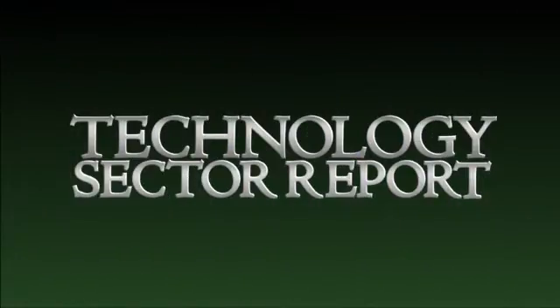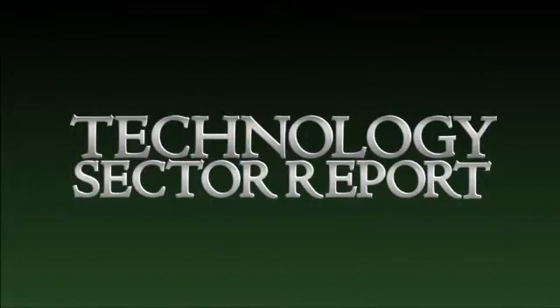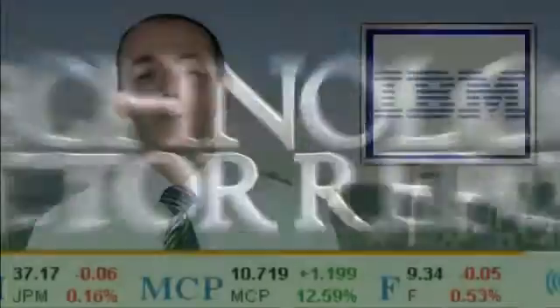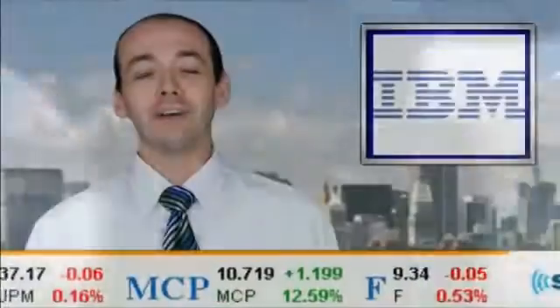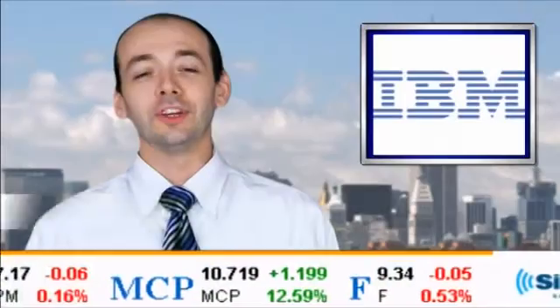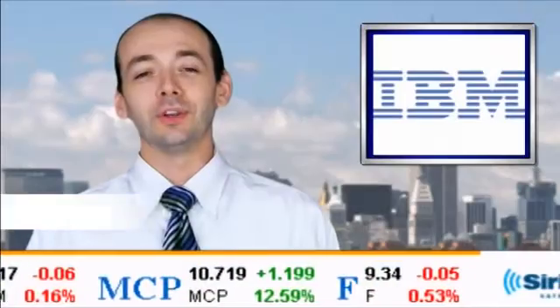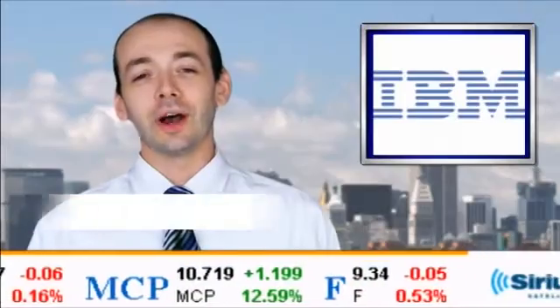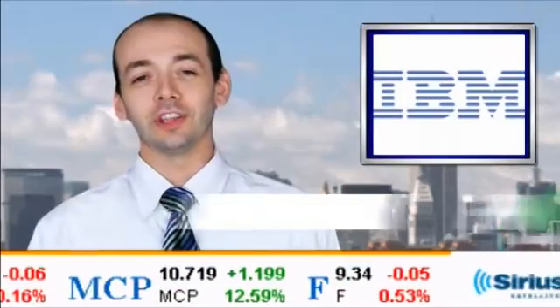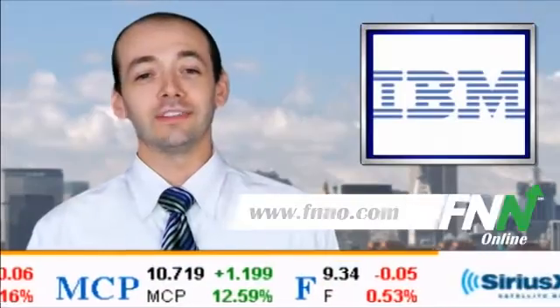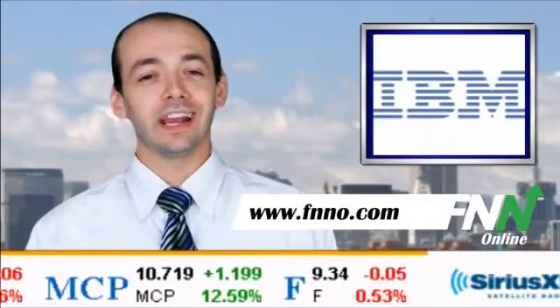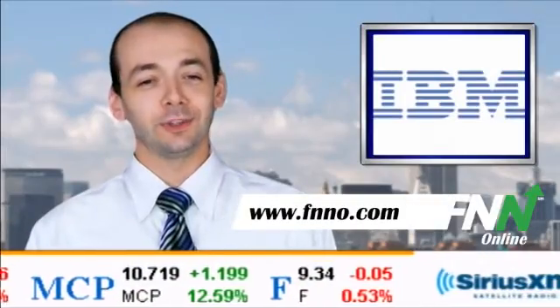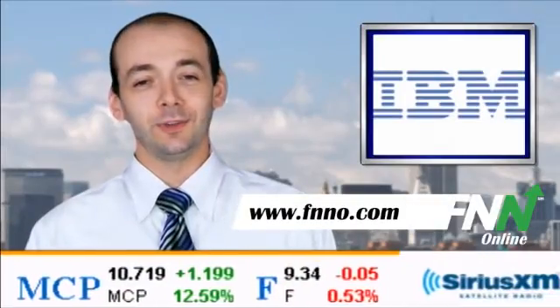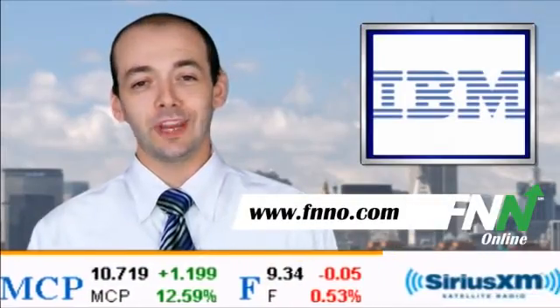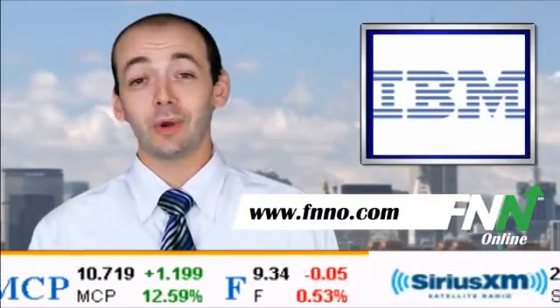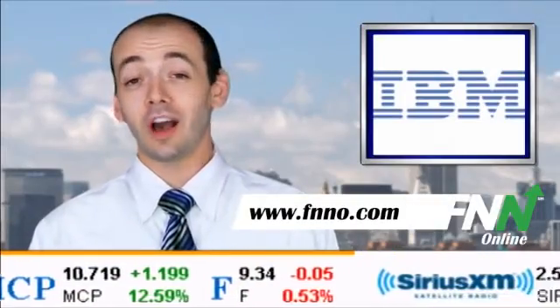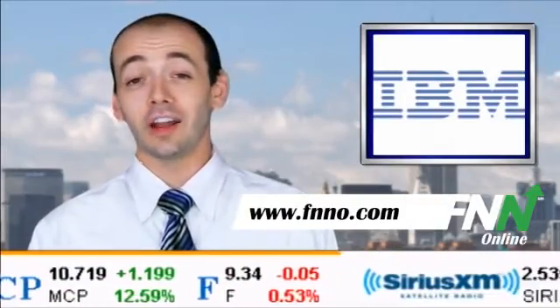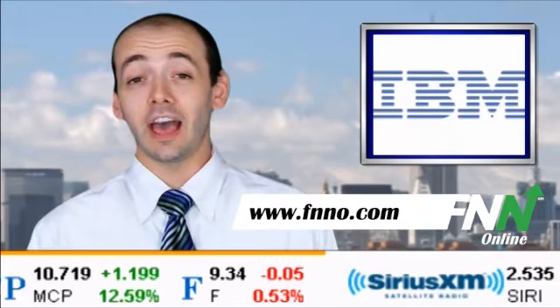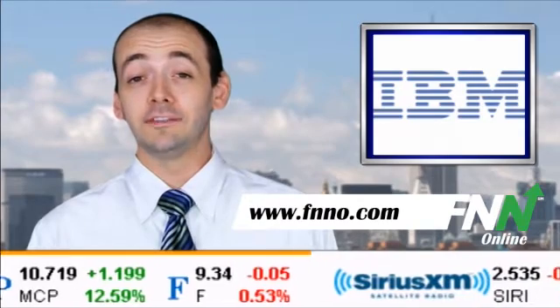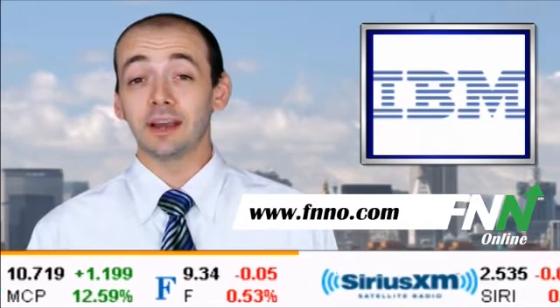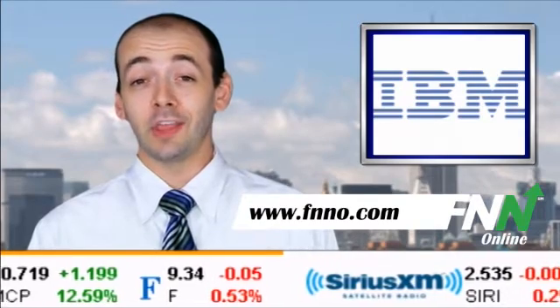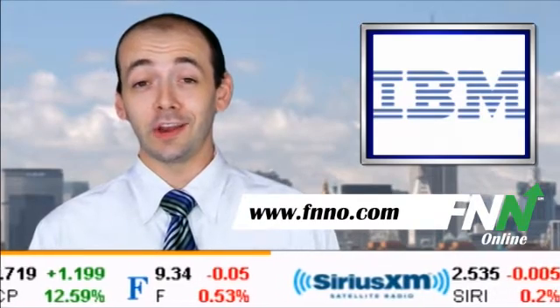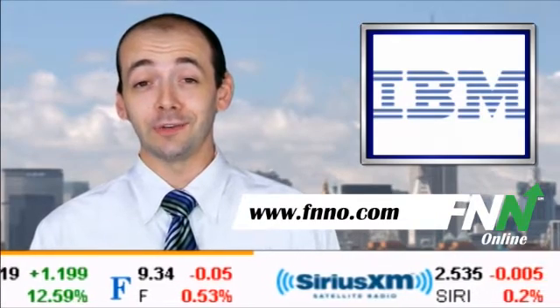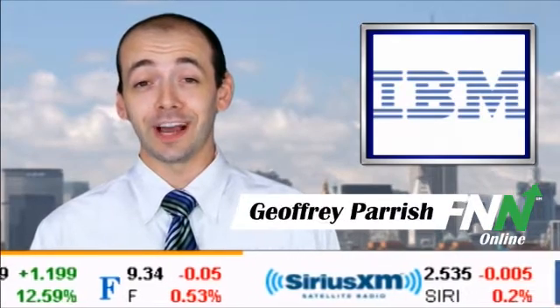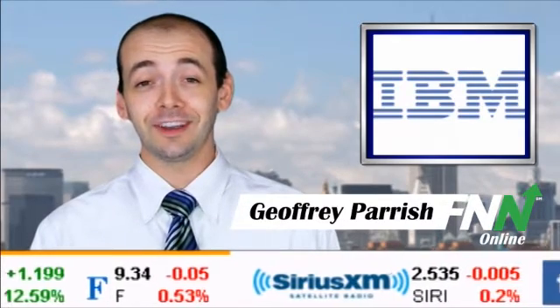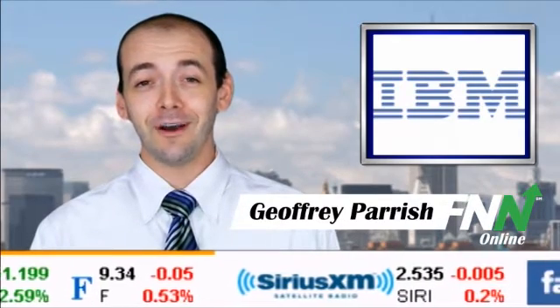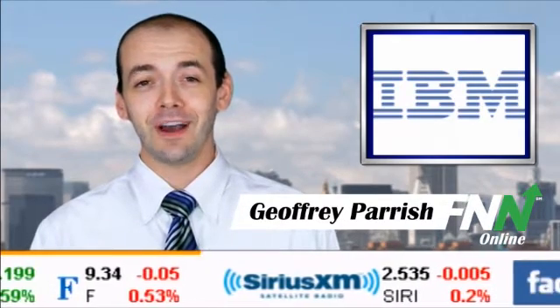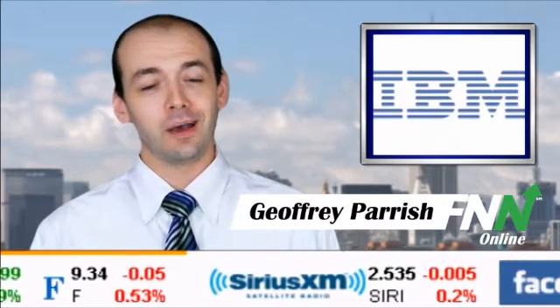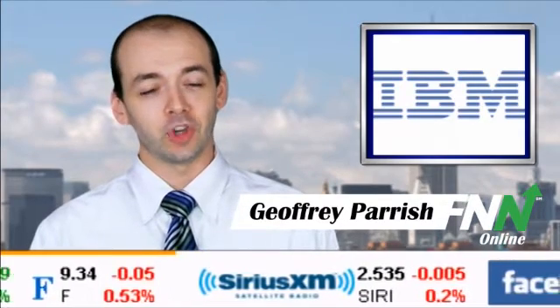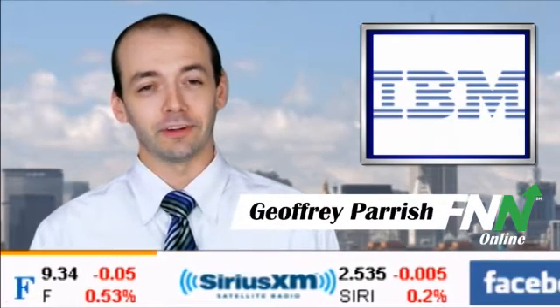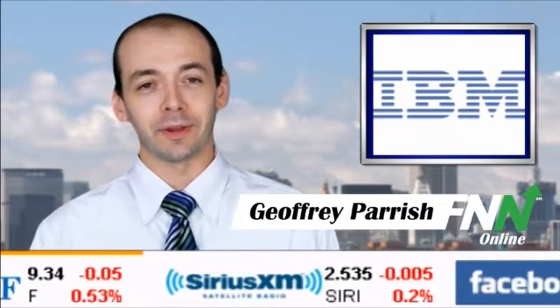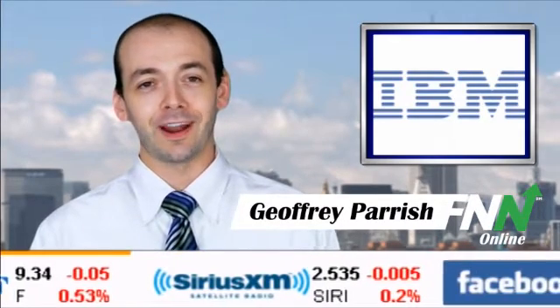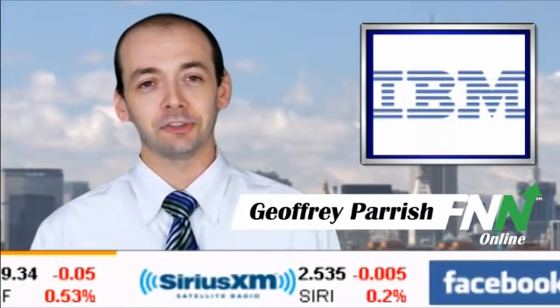Good afternoon, you're watching the Financial News Network on FNNO.com. I'm Jeffrey Parish.